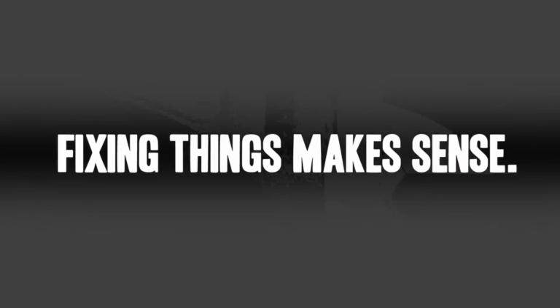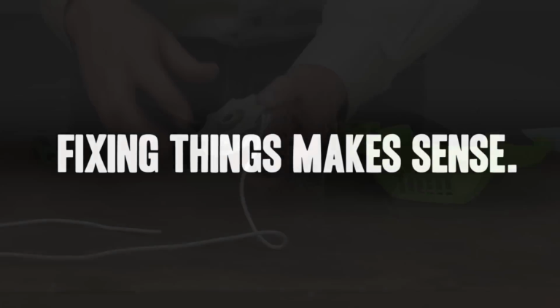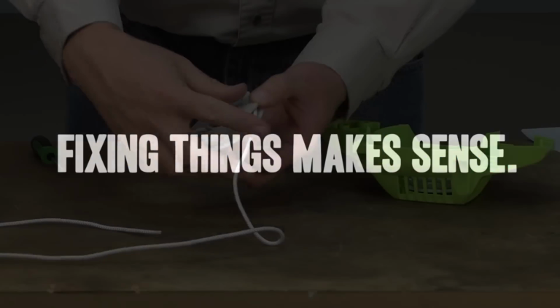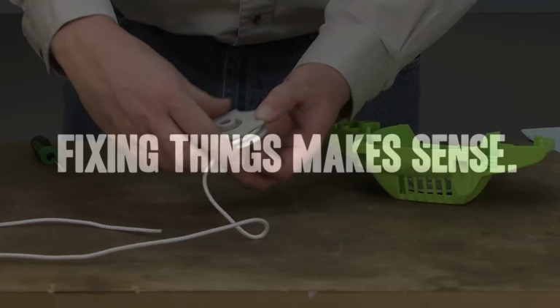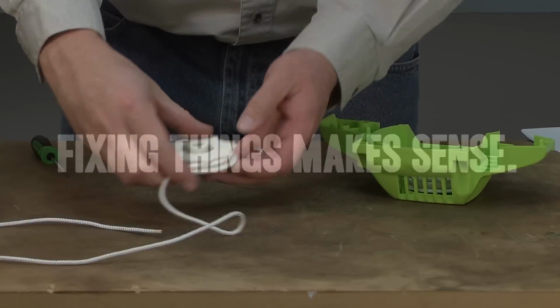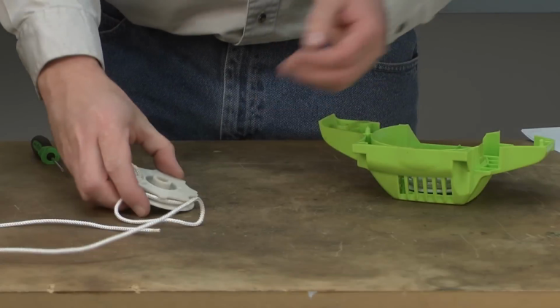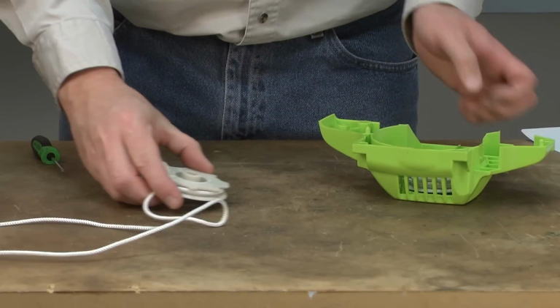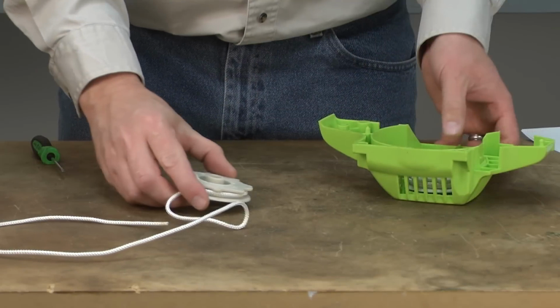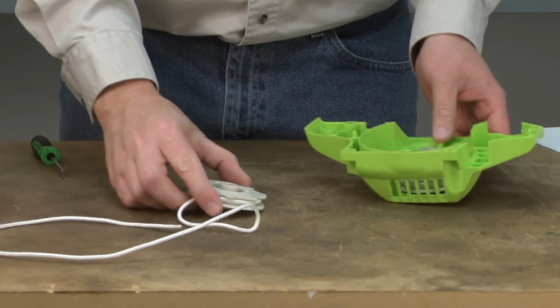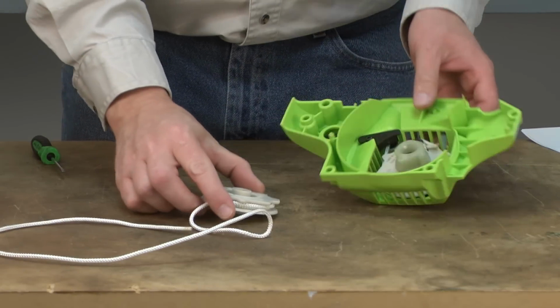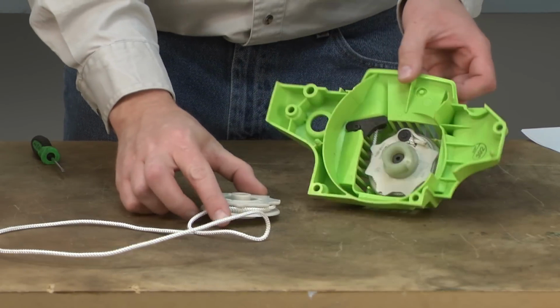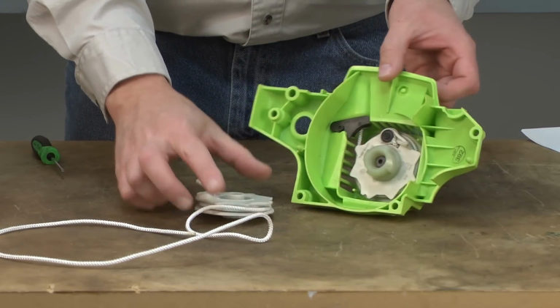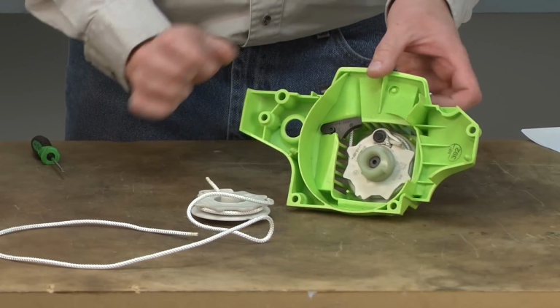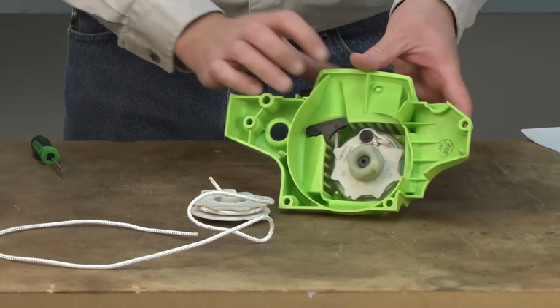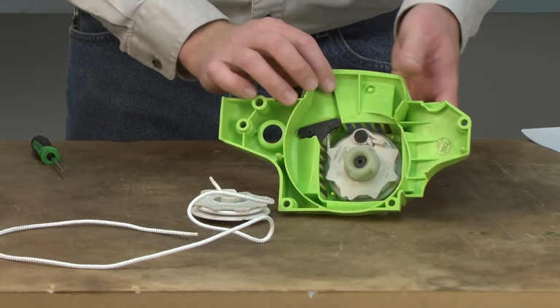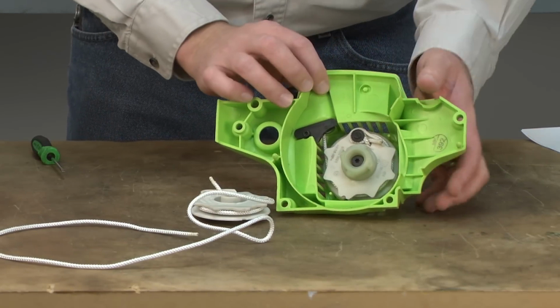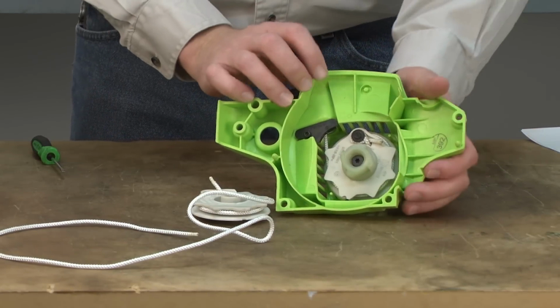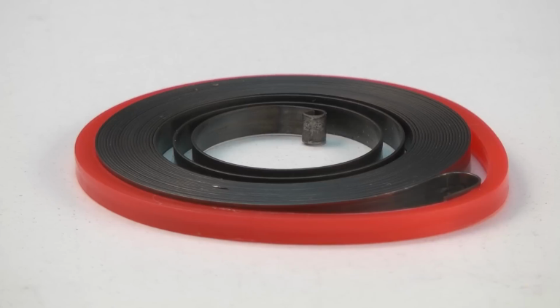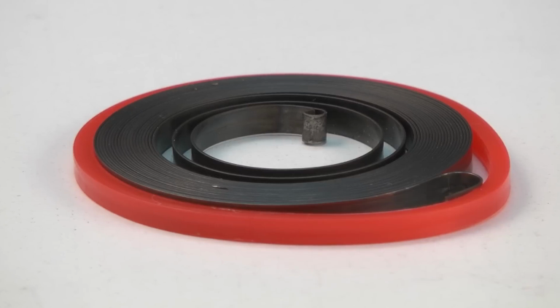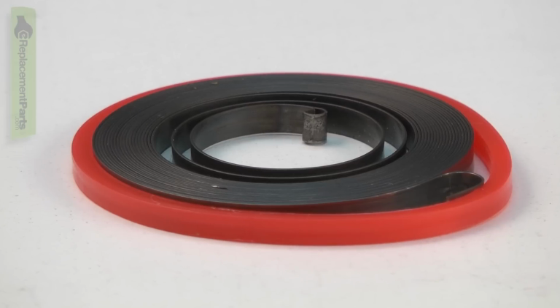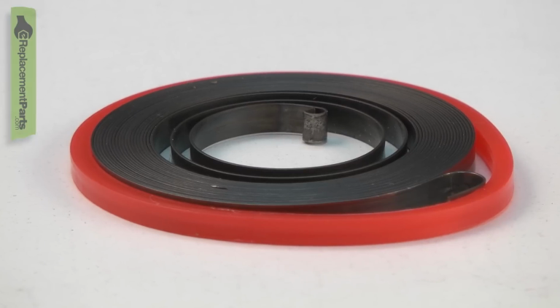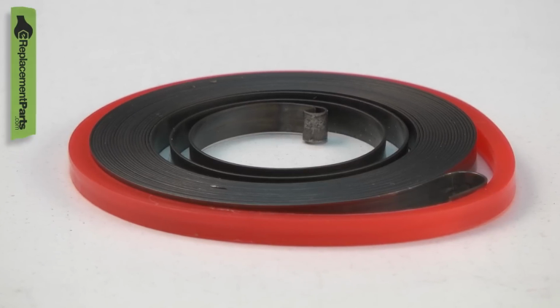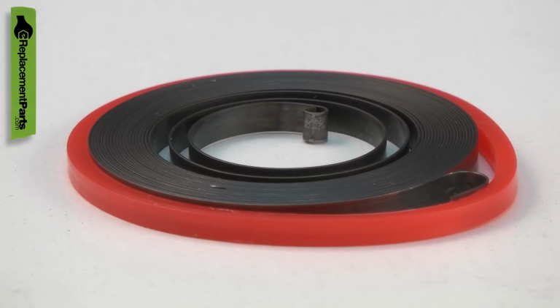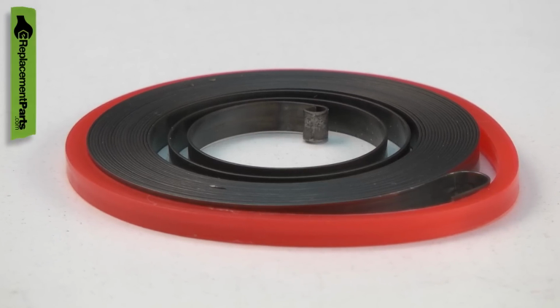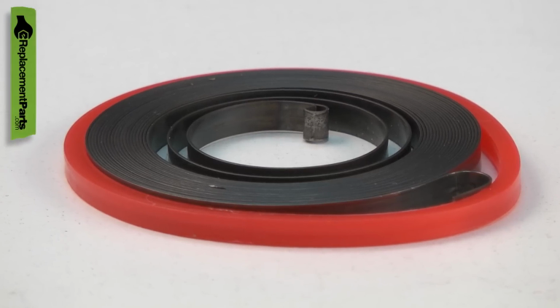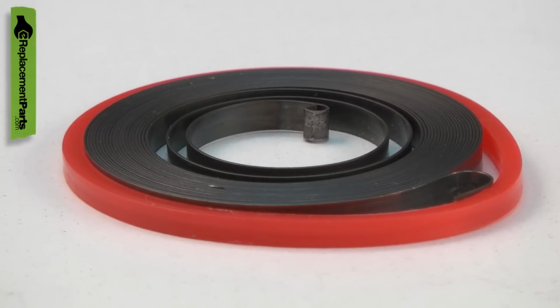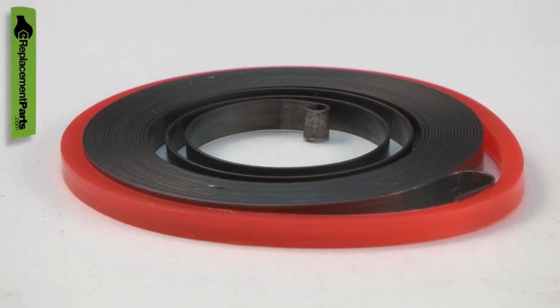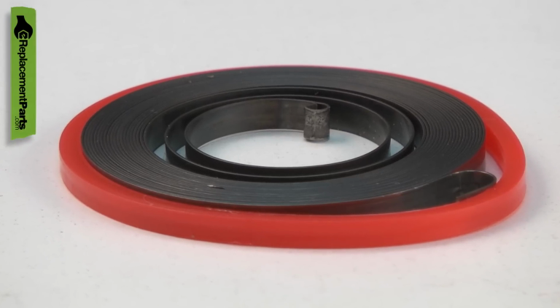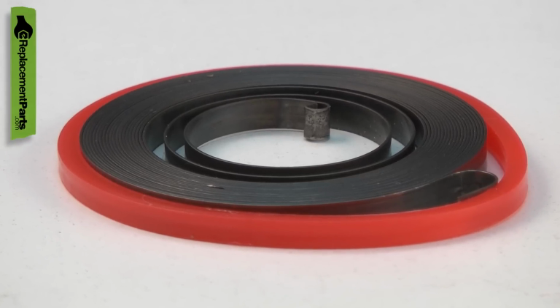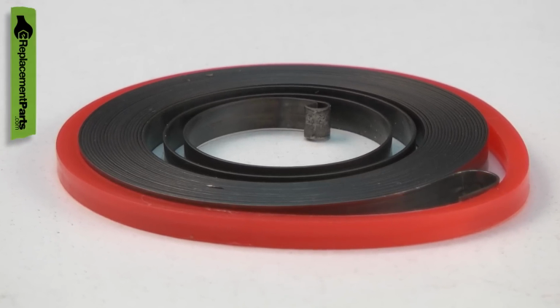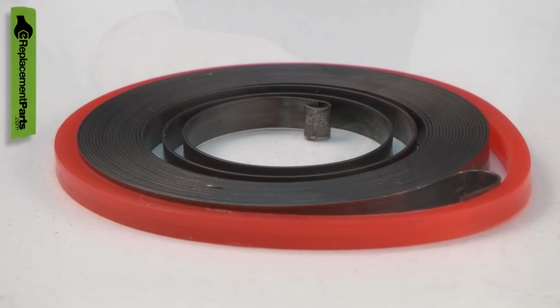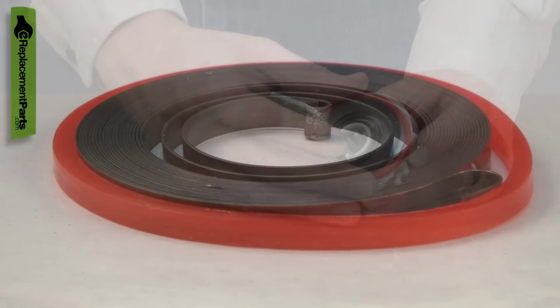Is there a pile of rope lying next to your engine's starter? If so, you probably need a new starter spring.